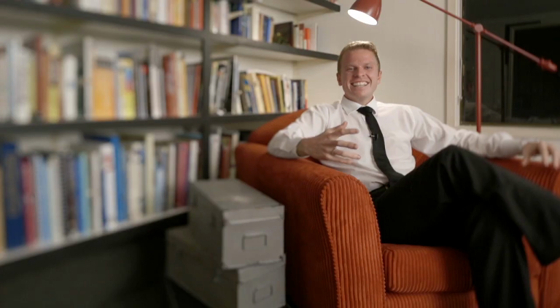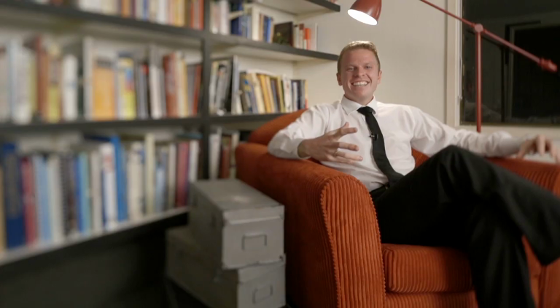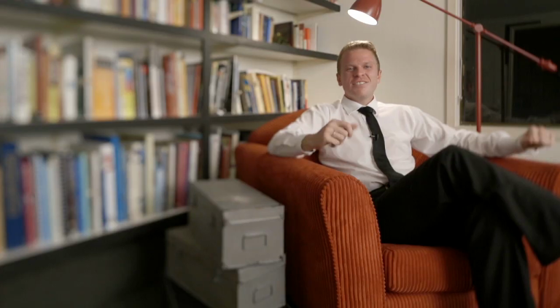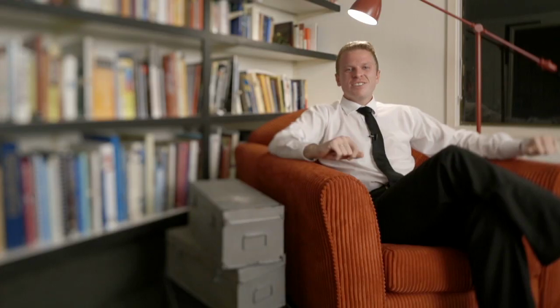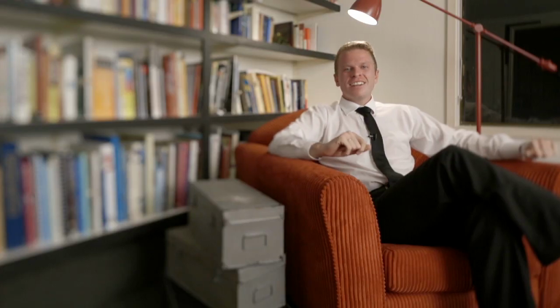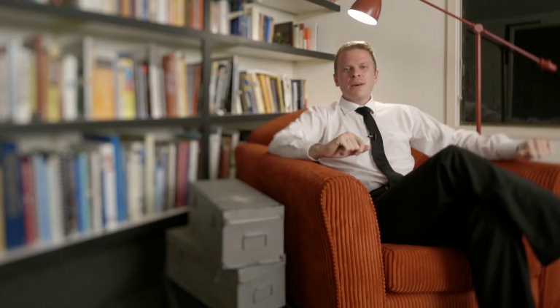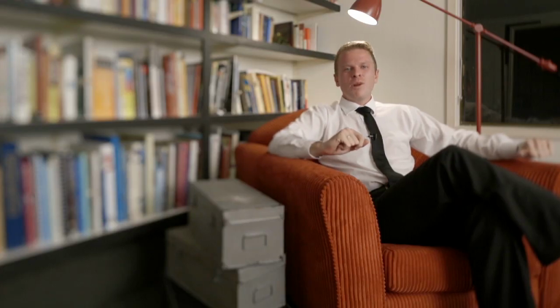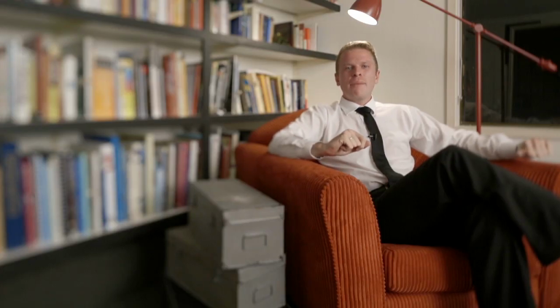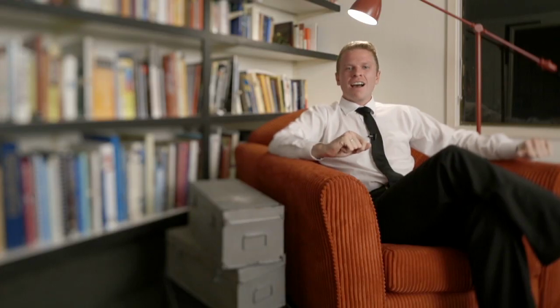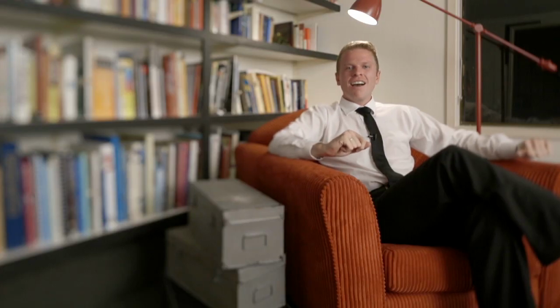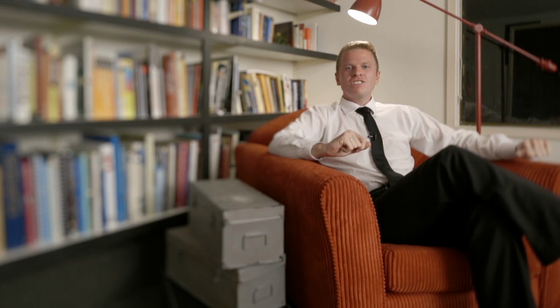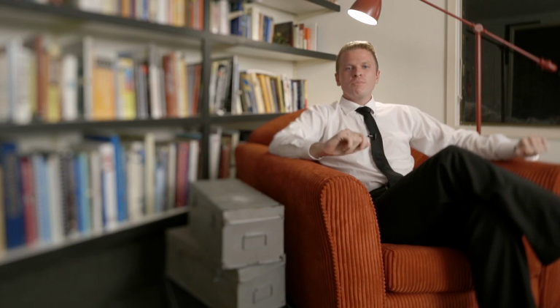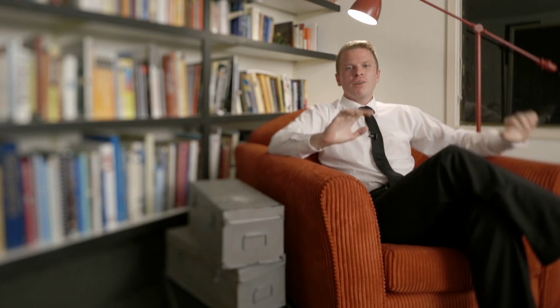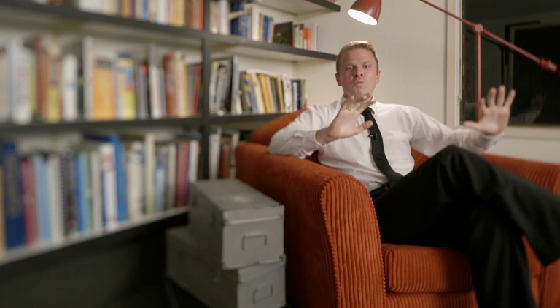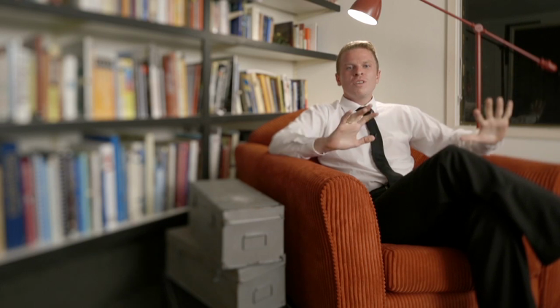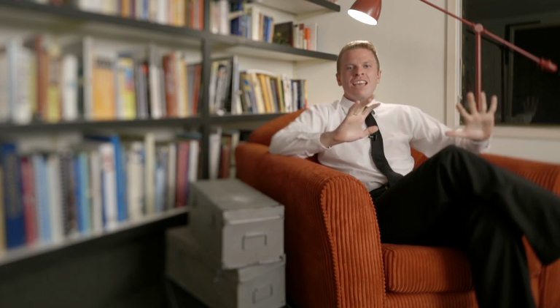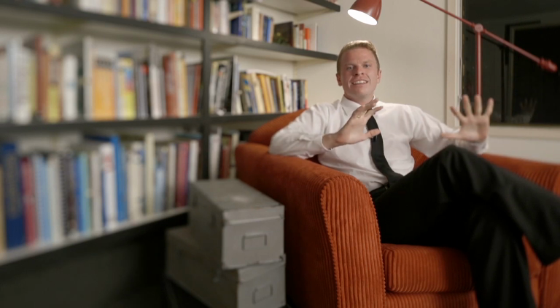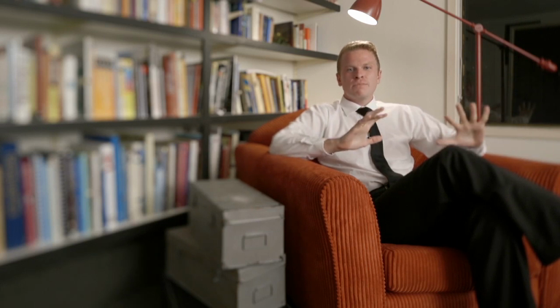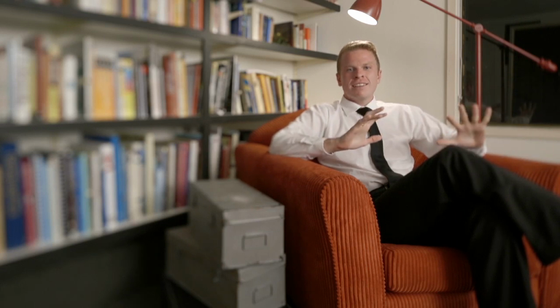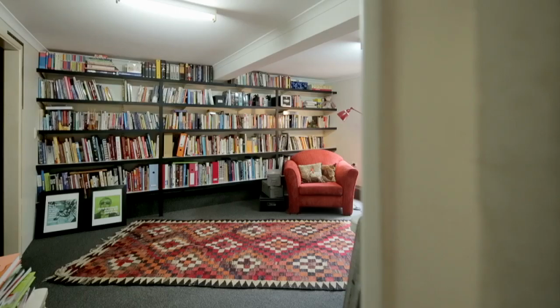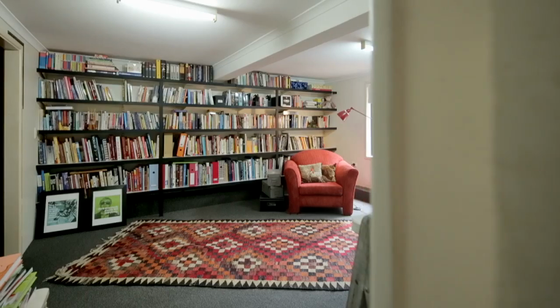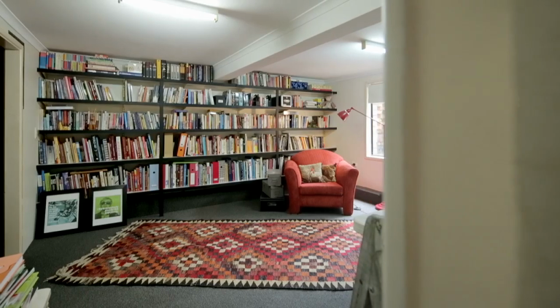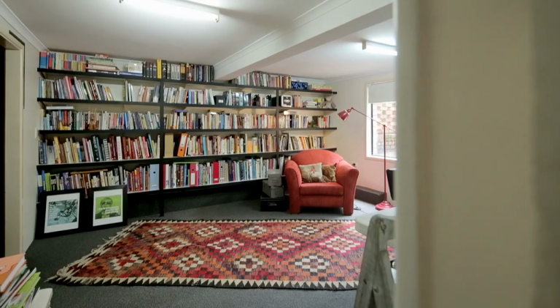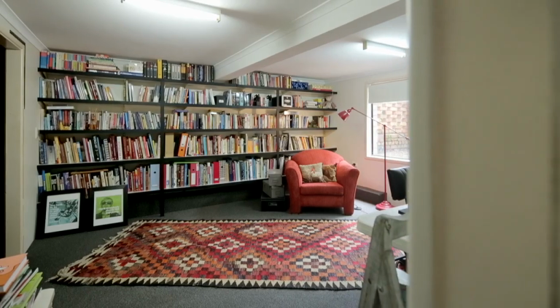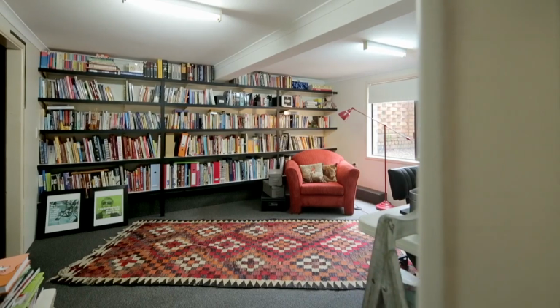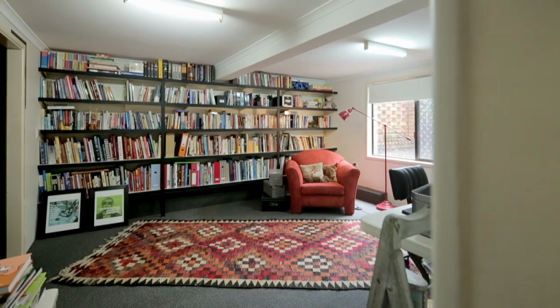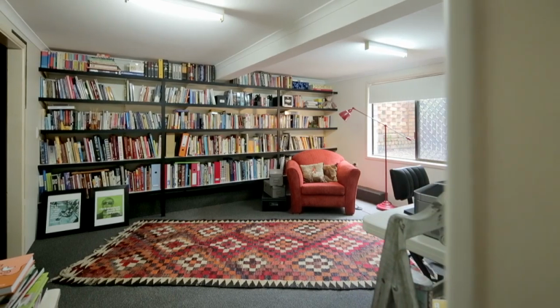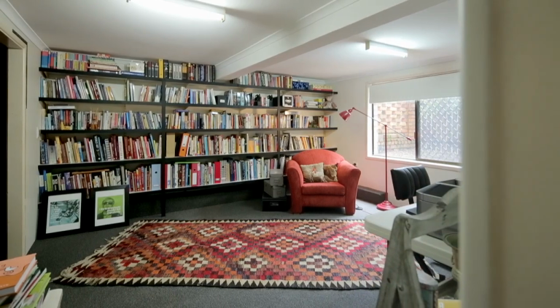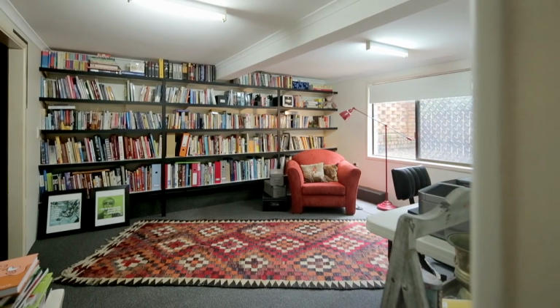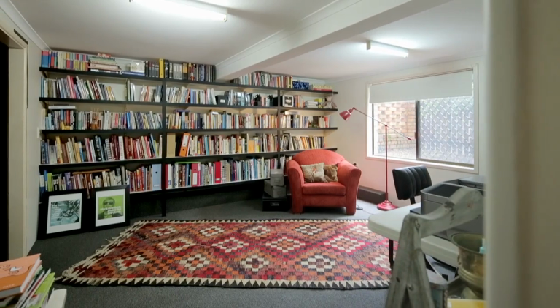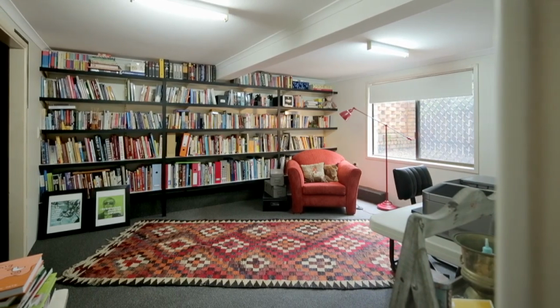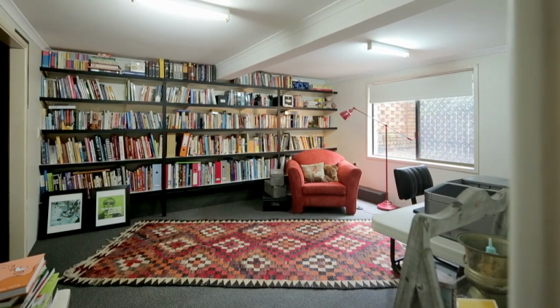Downstairs, you've also got a double lock-up garage, but you wouldn't even expect it — right next to the garage is this lovely library.